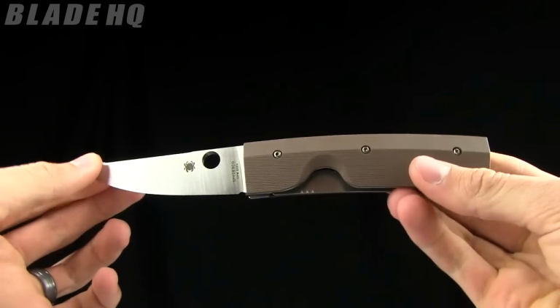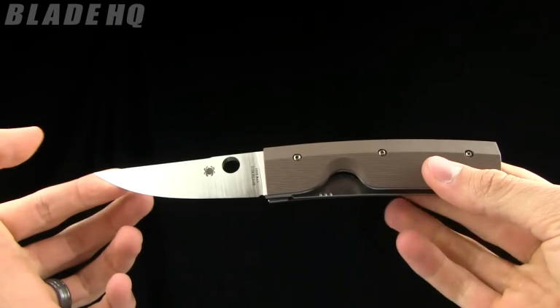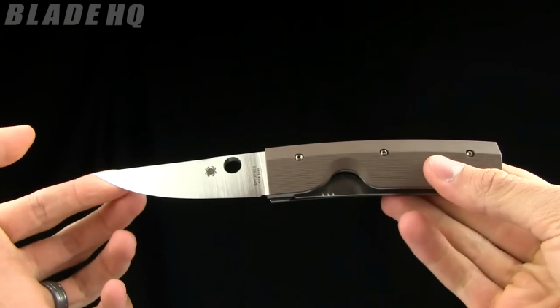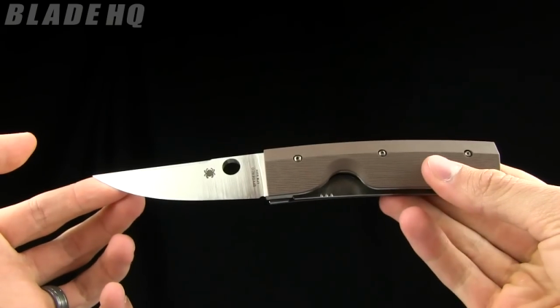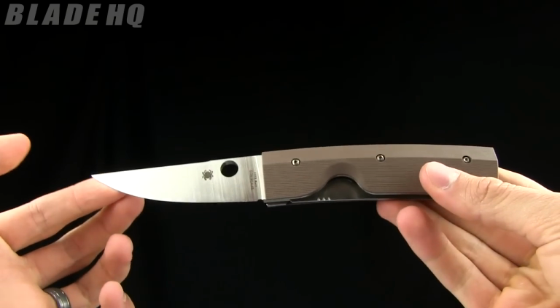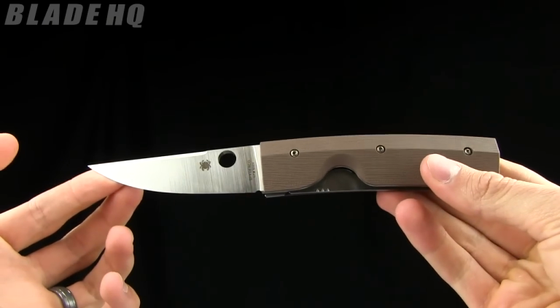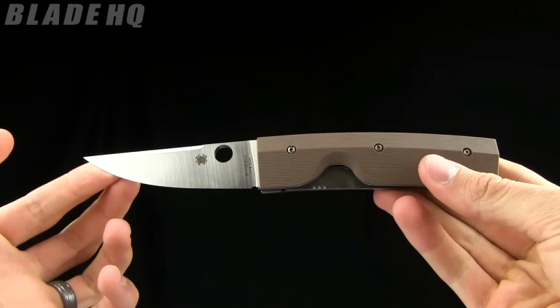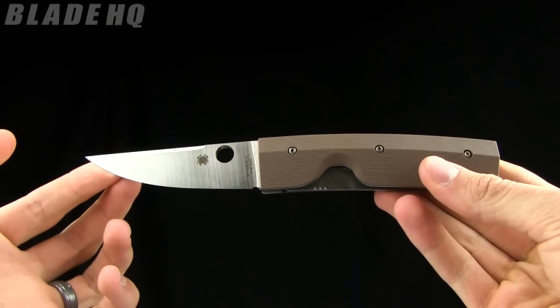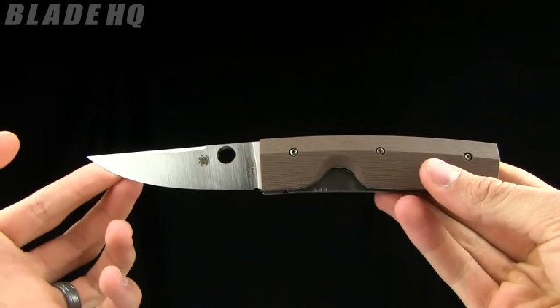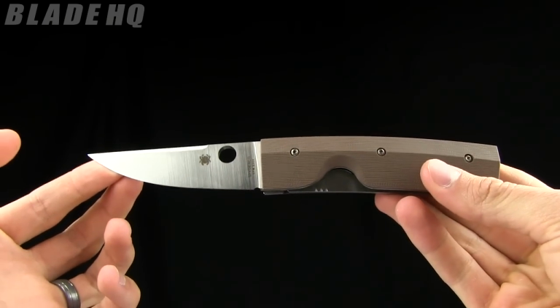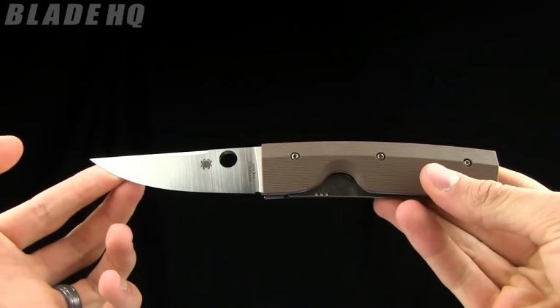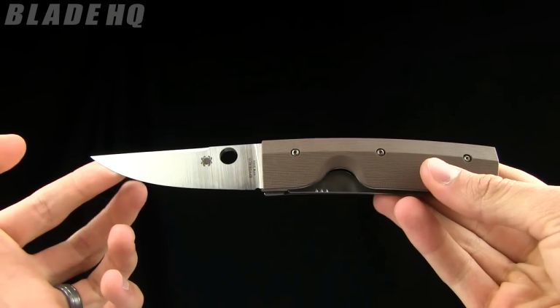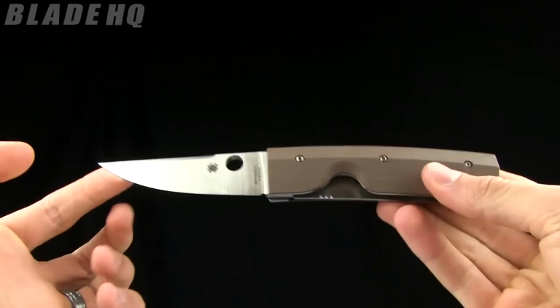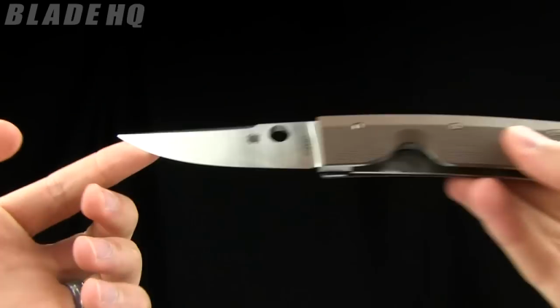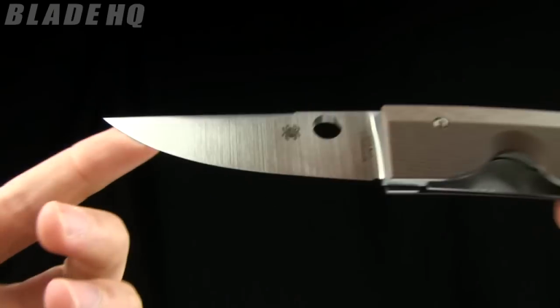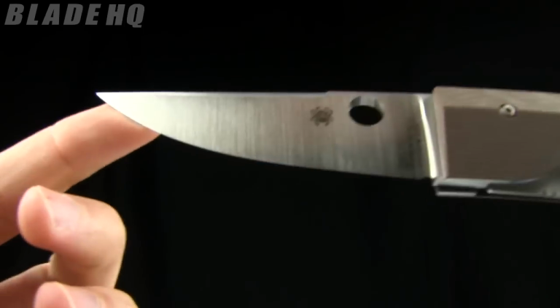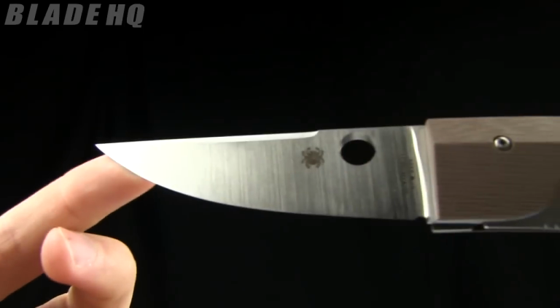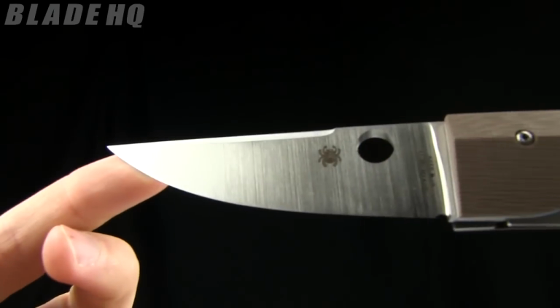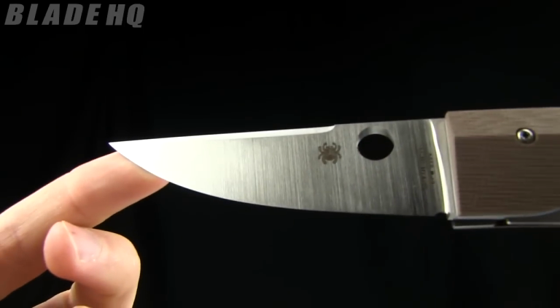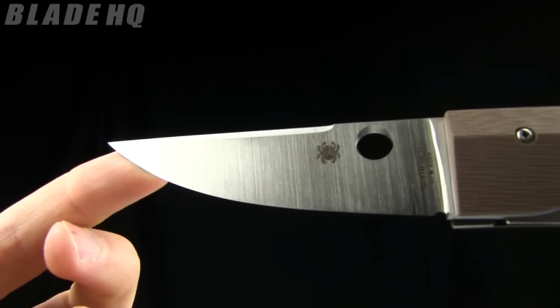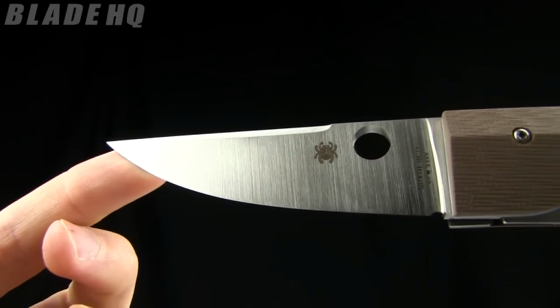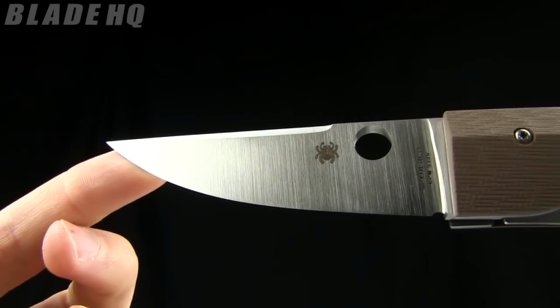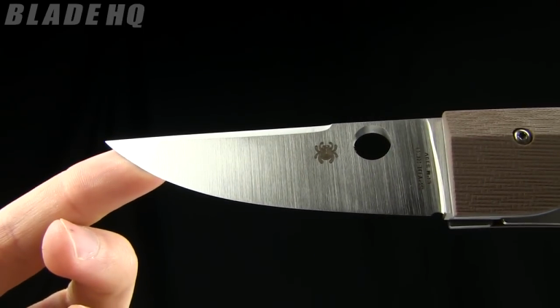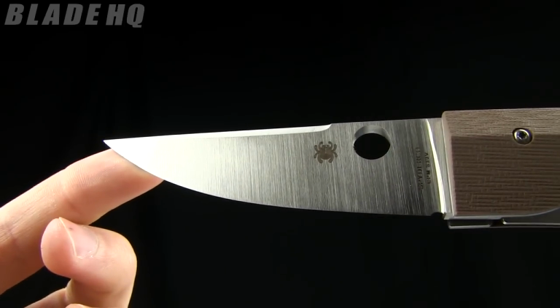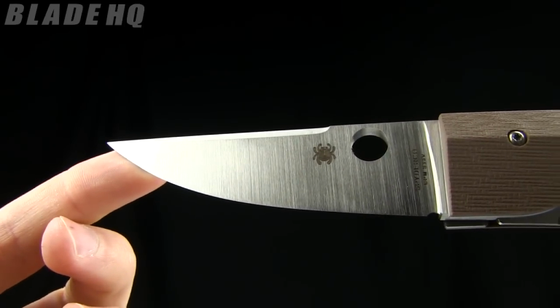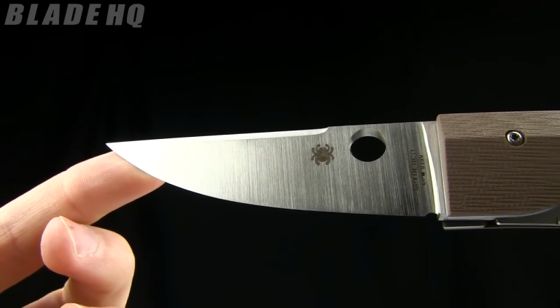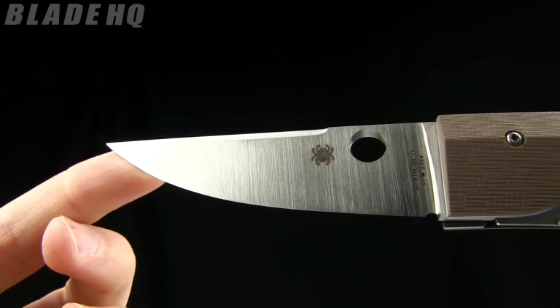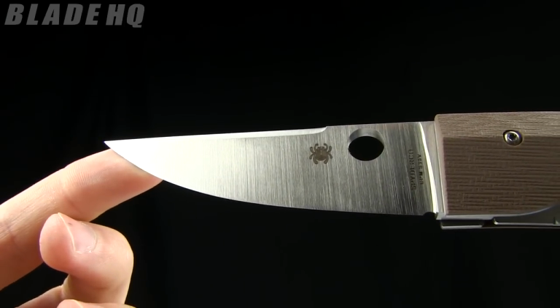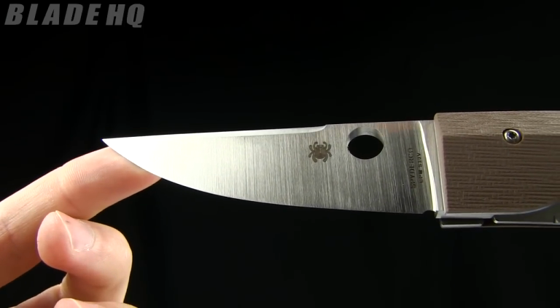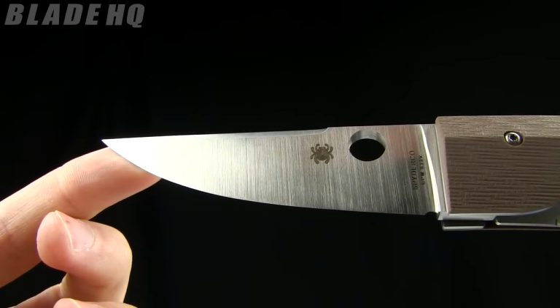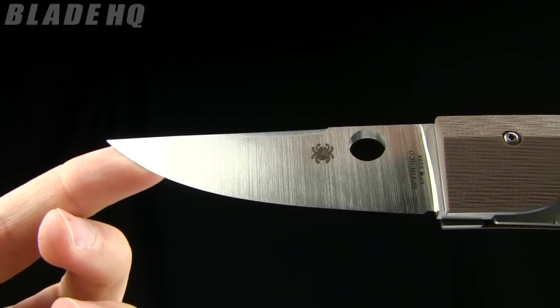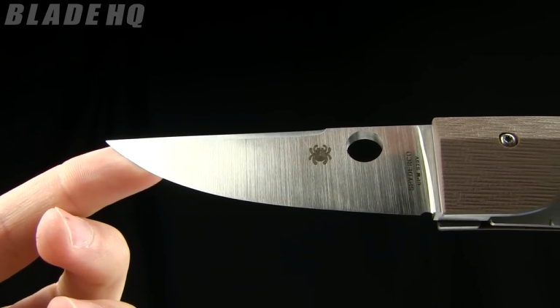The overall length on this one is 8.1 inches. The blade length is three and a half inches, made from CPM S30V steel.